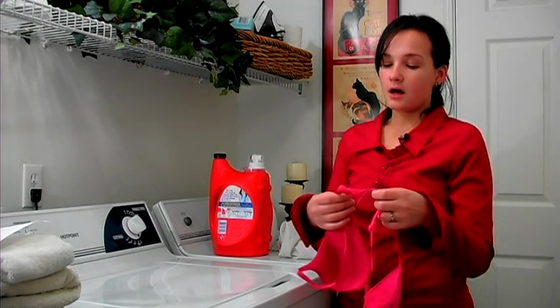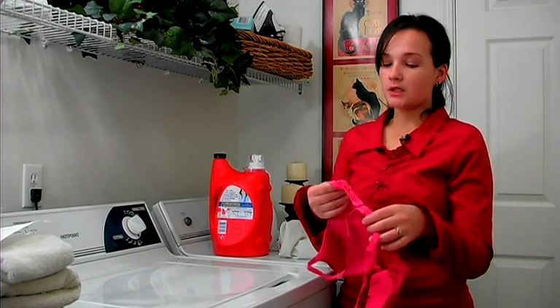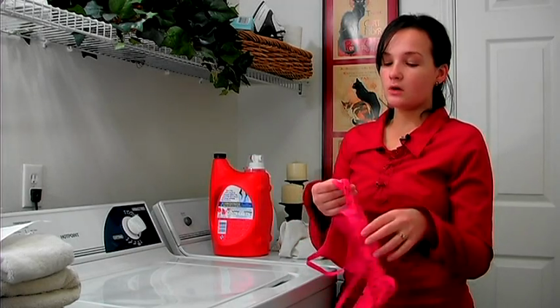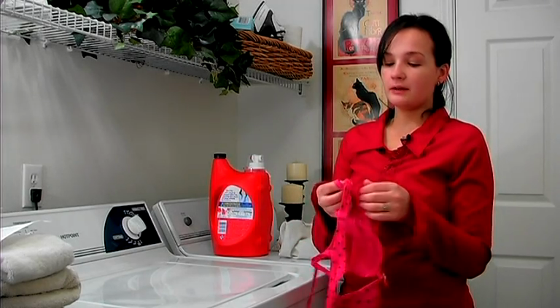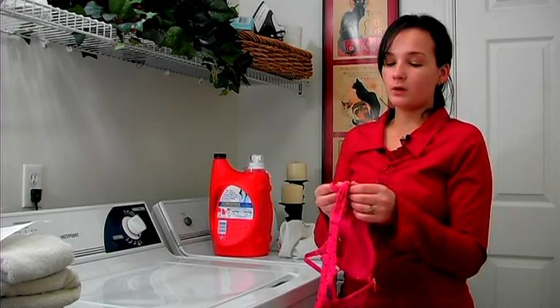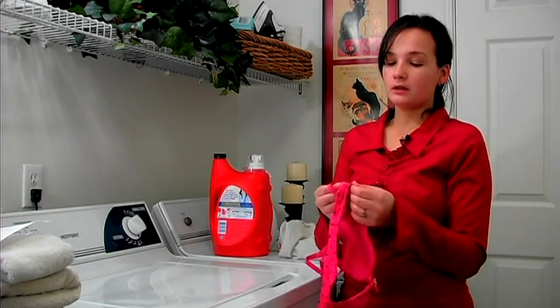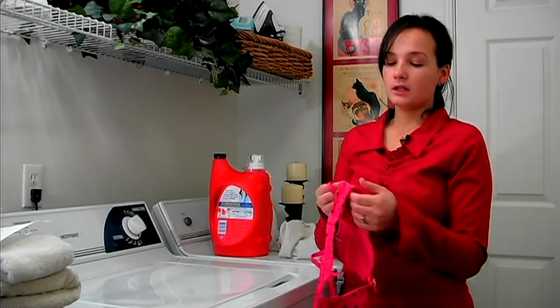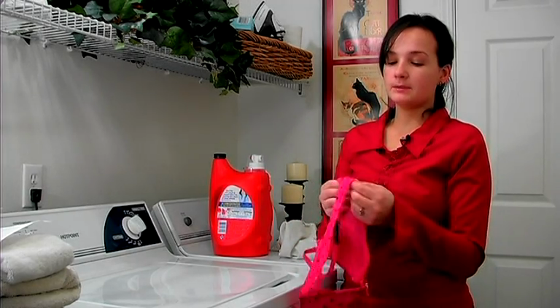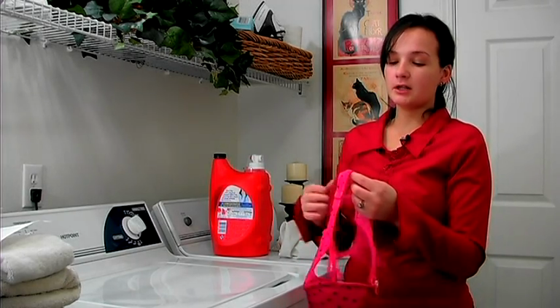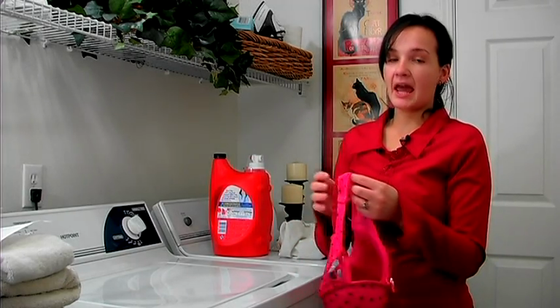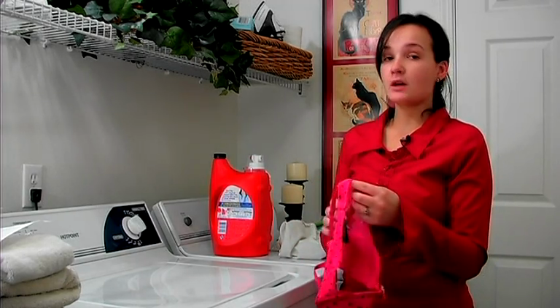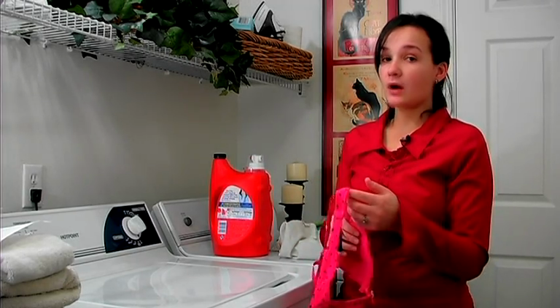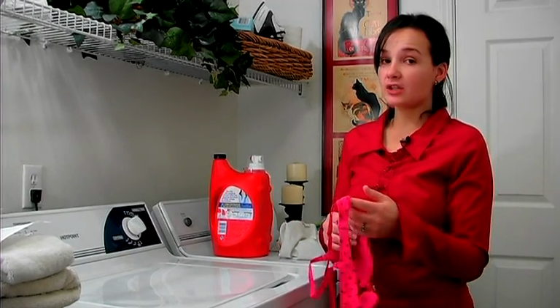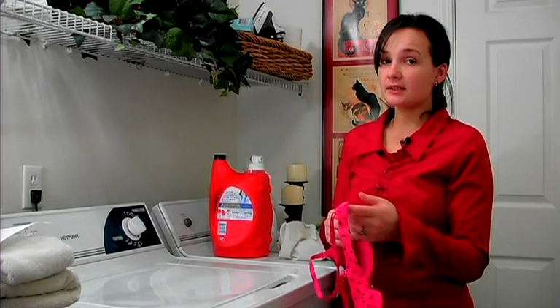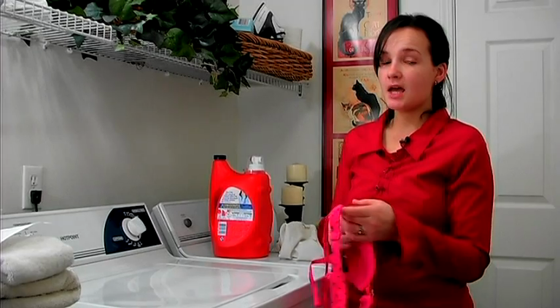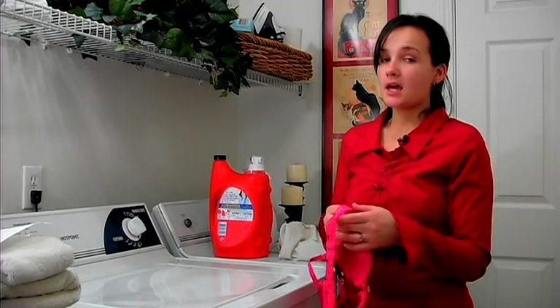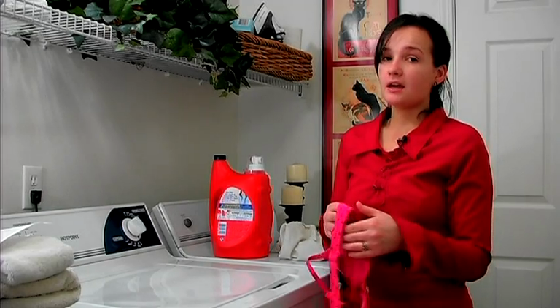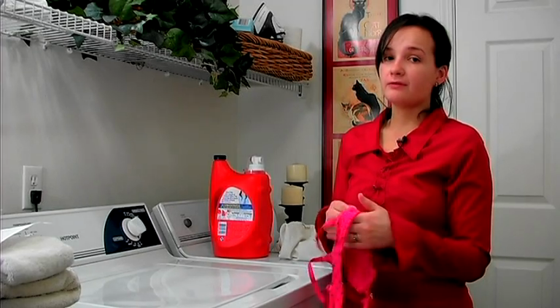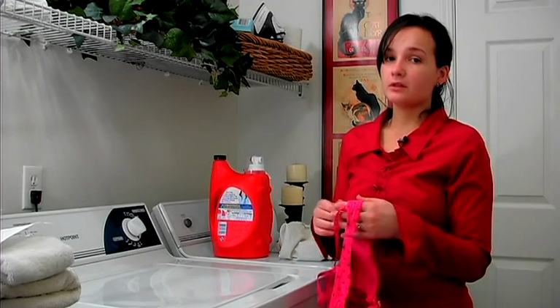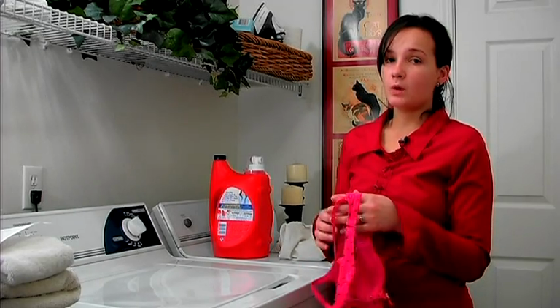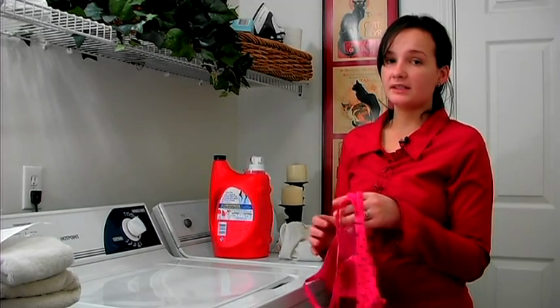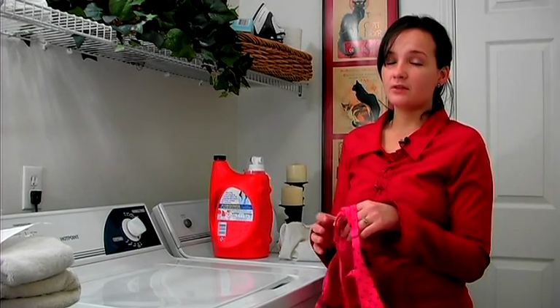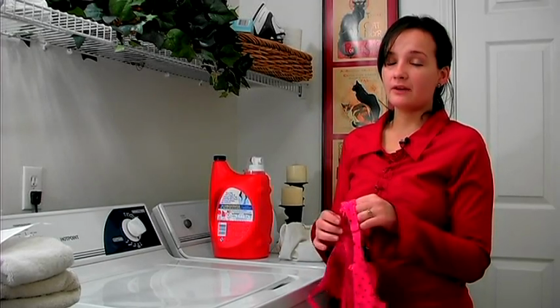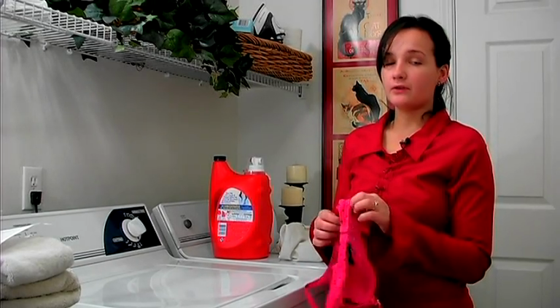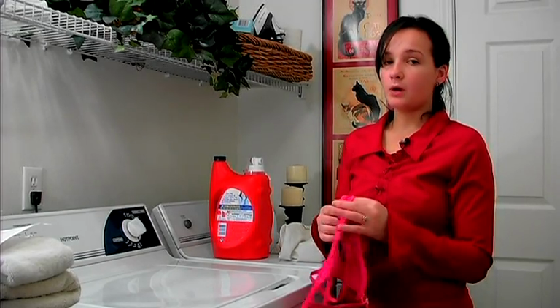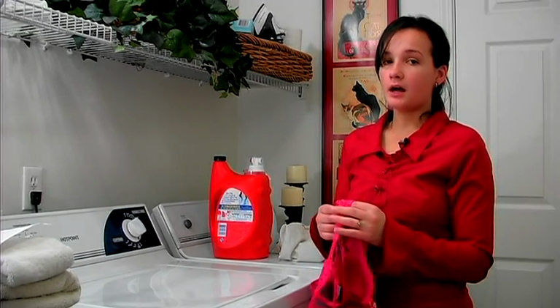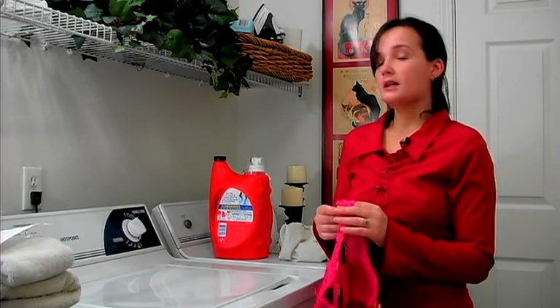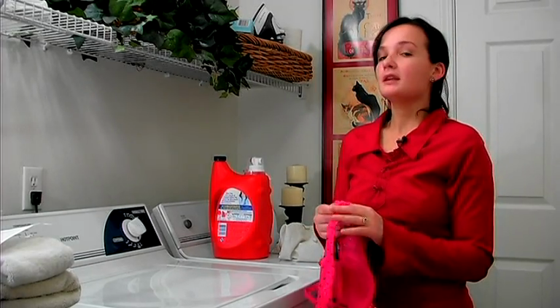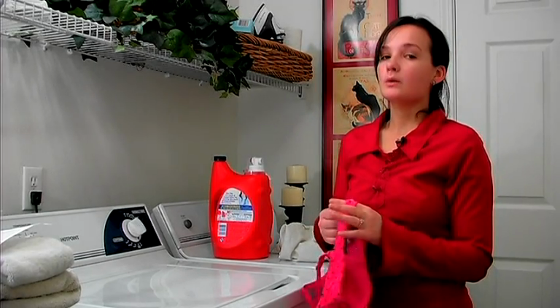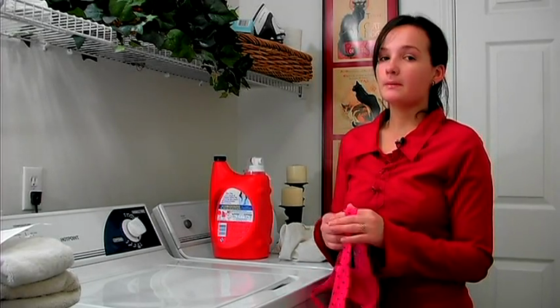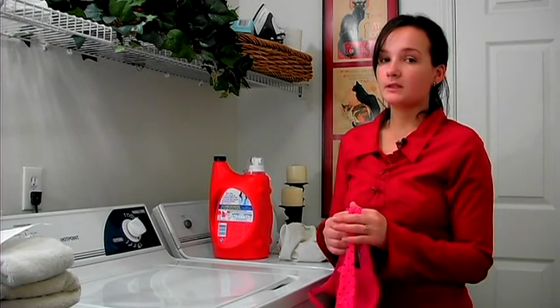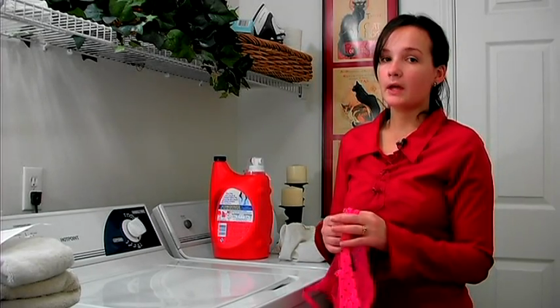Also, it's better to hand wash it if you want to save the life of your bra. That would be the best way.